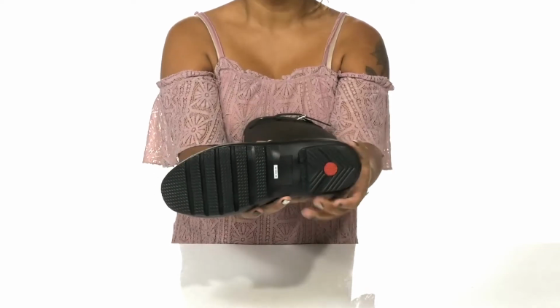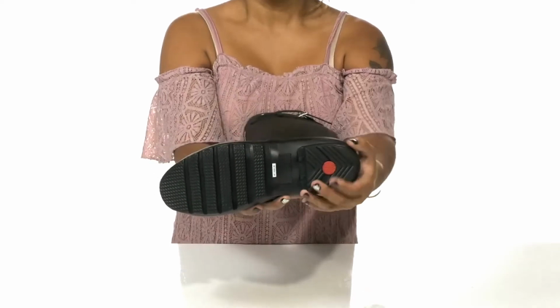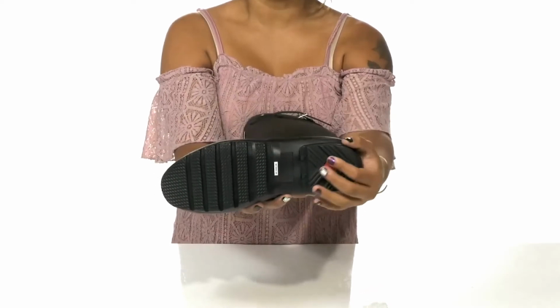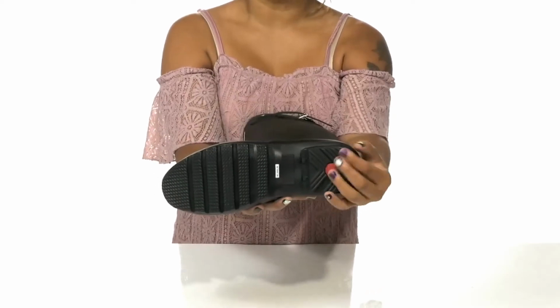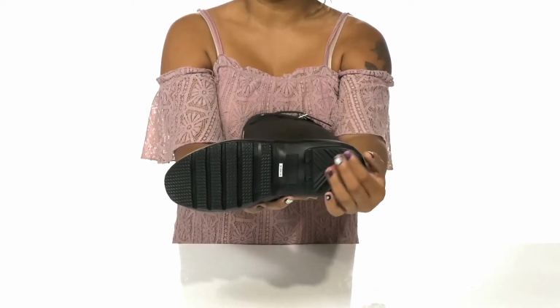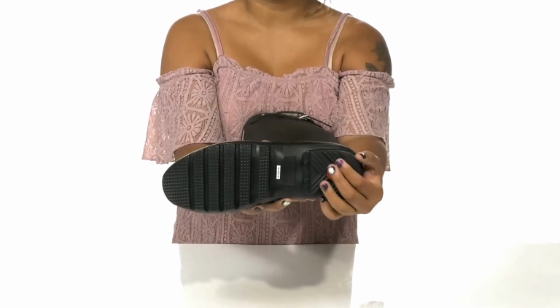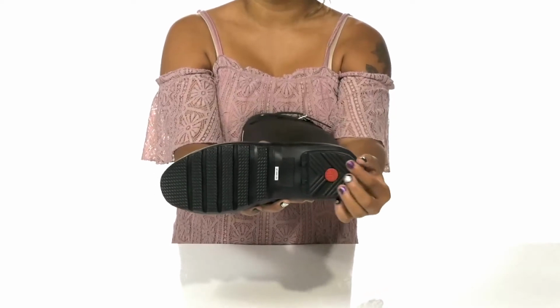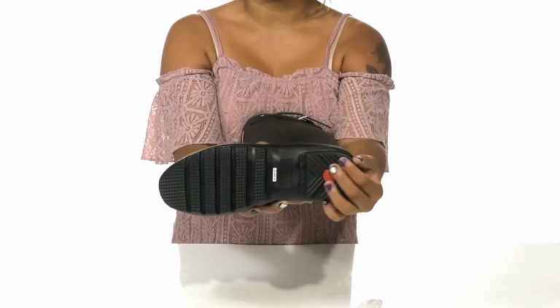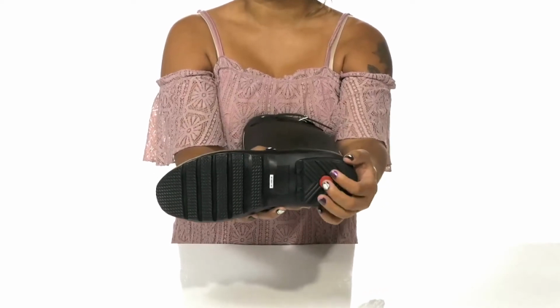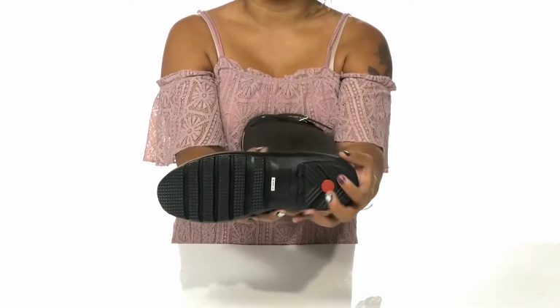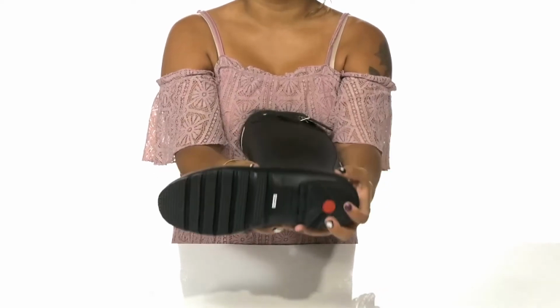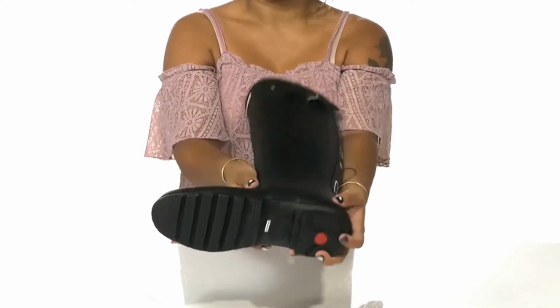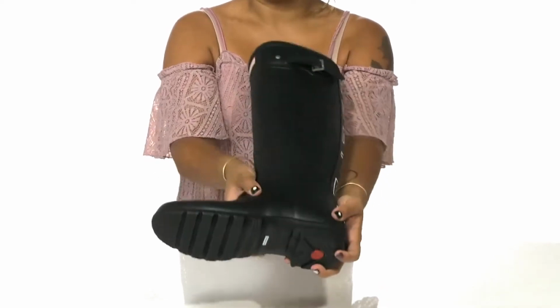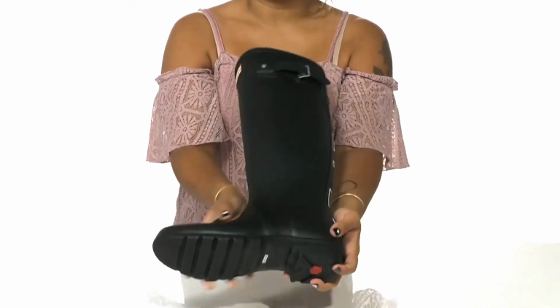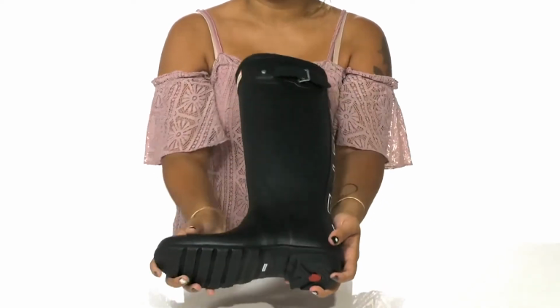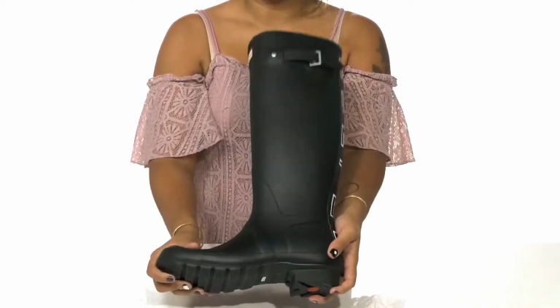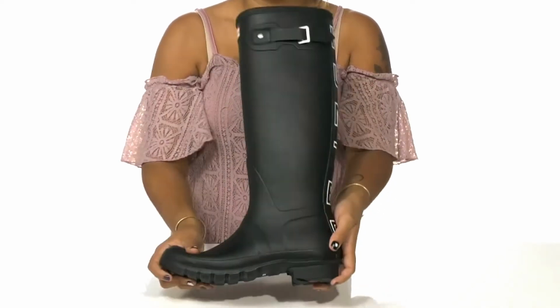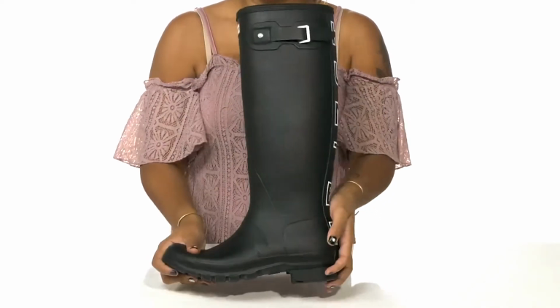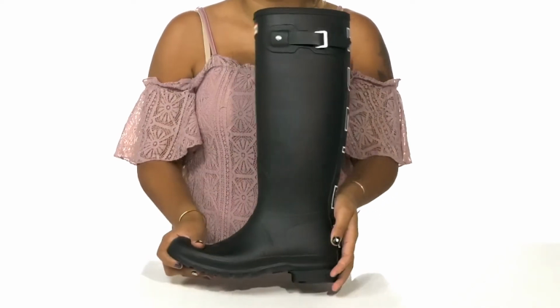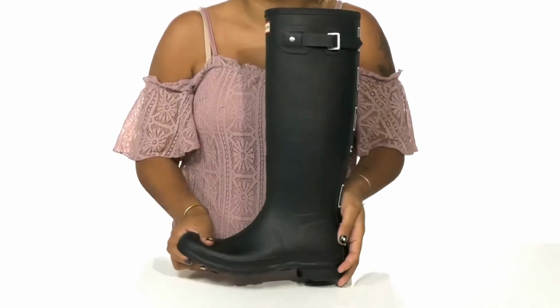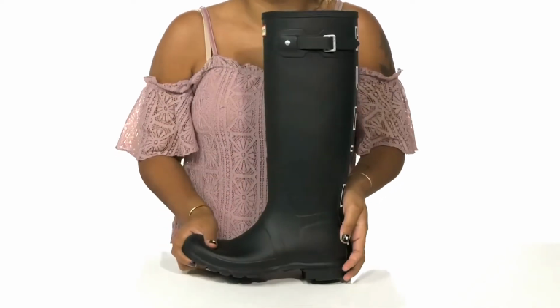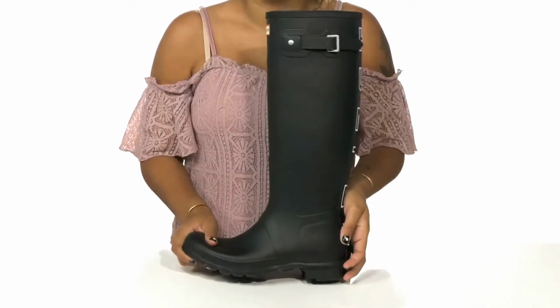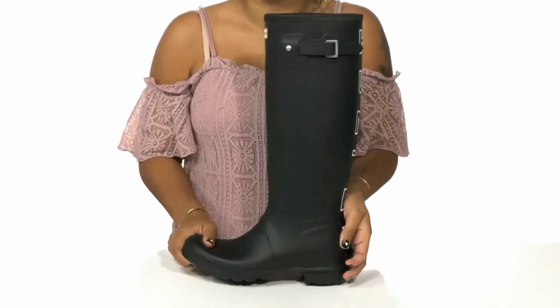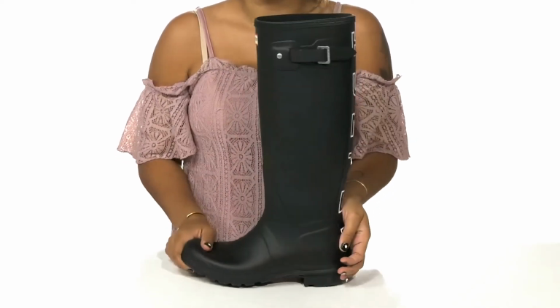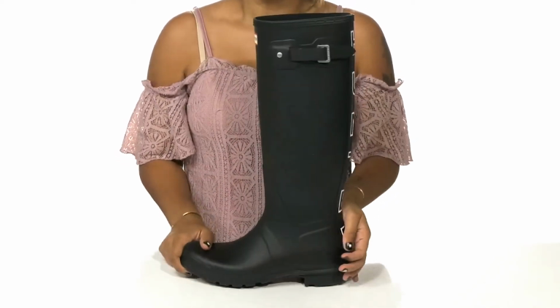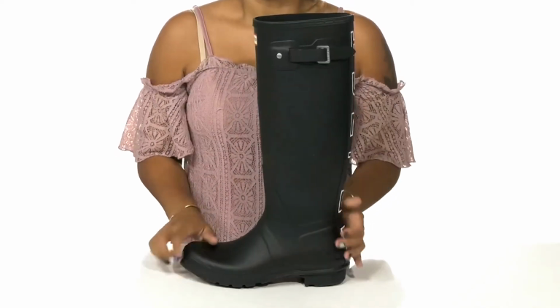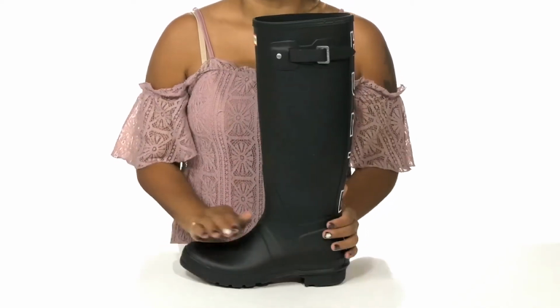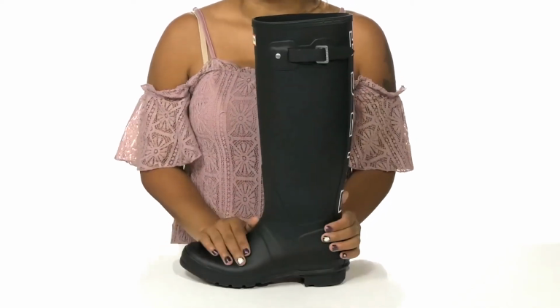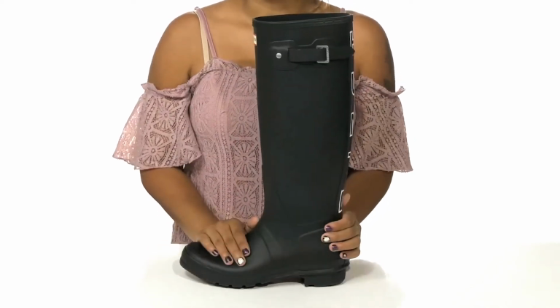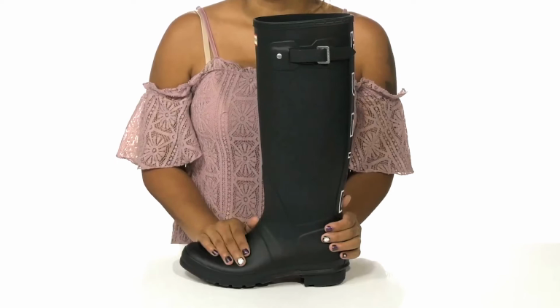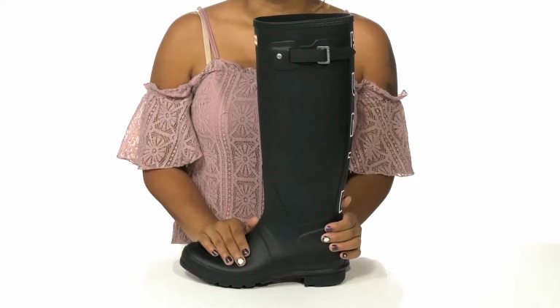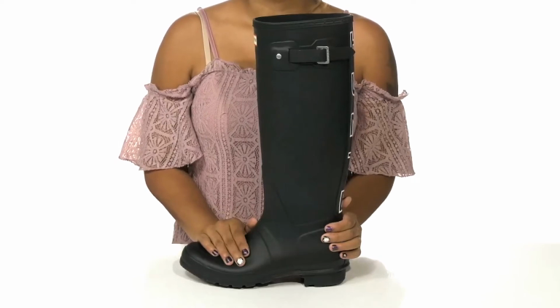And you'll find the weight counter that allows you to have extra stability with these shoes.